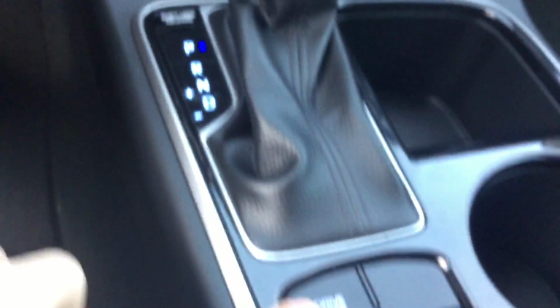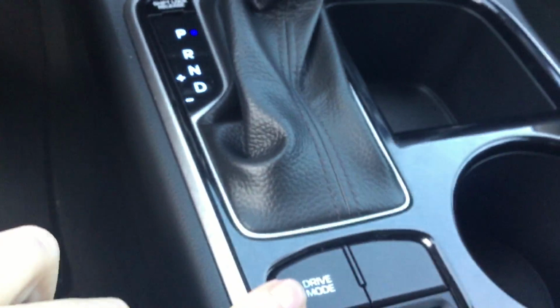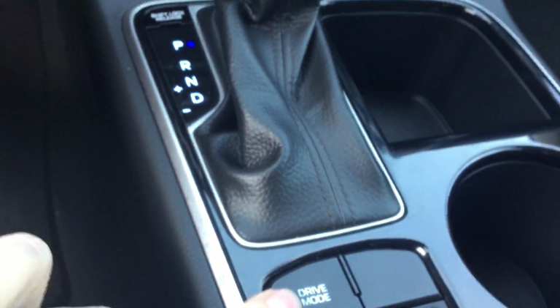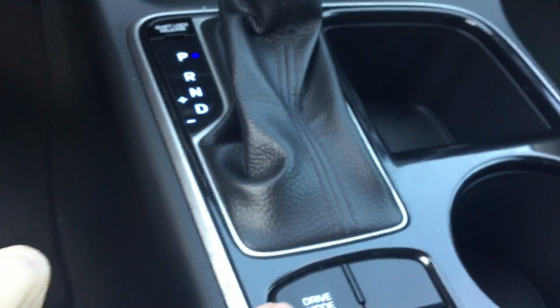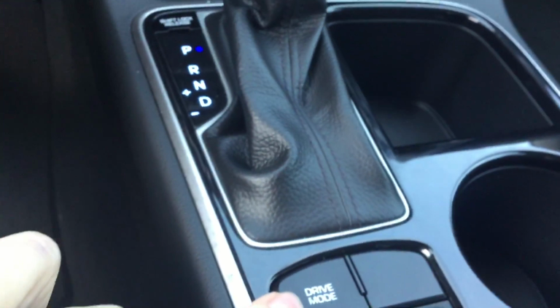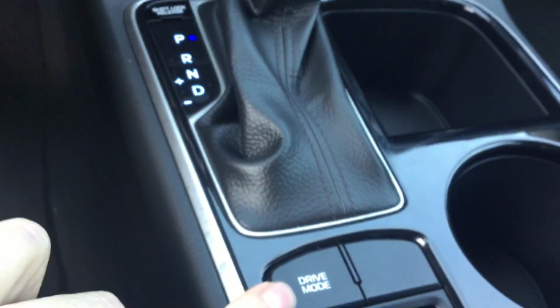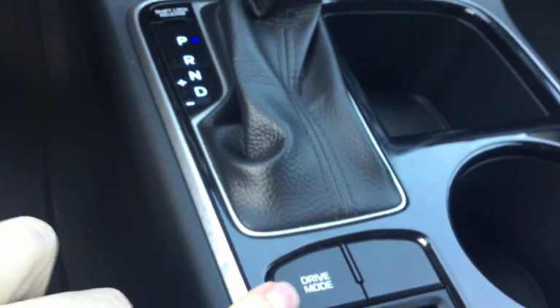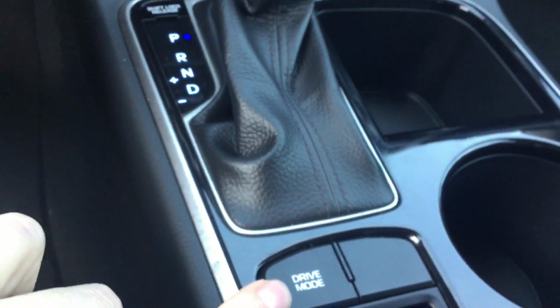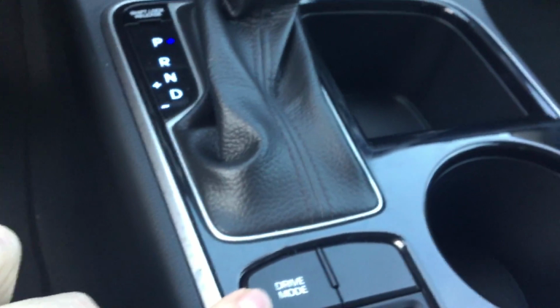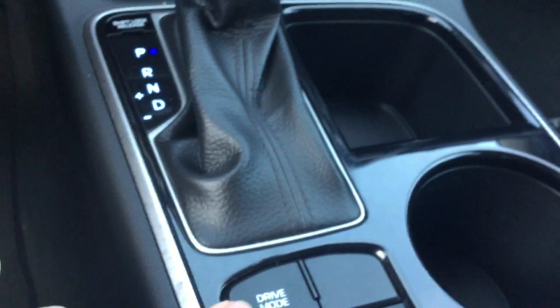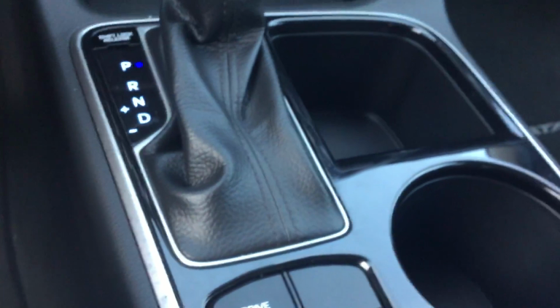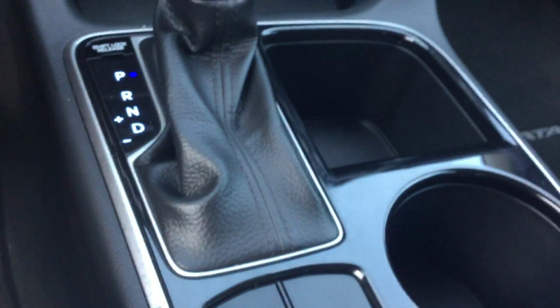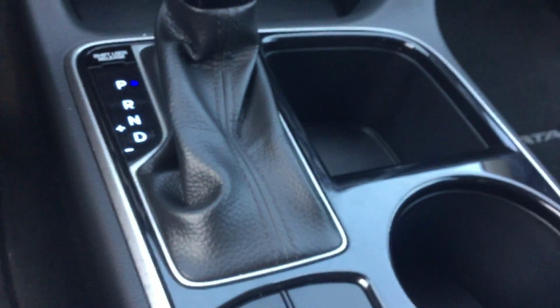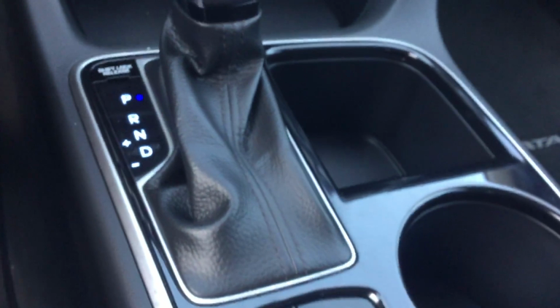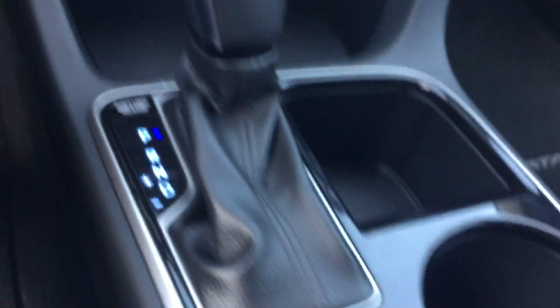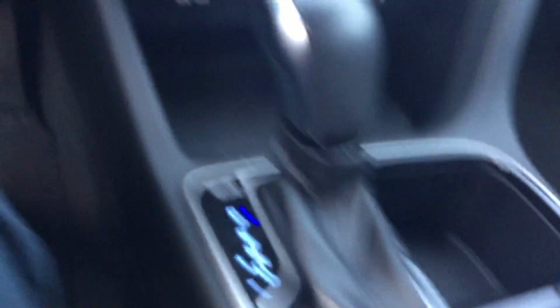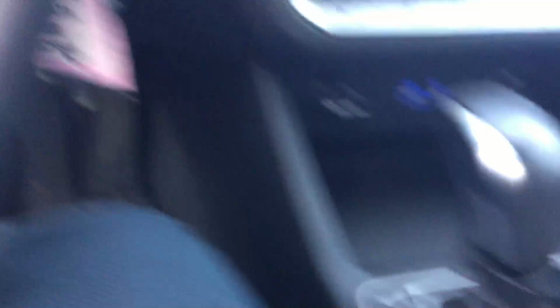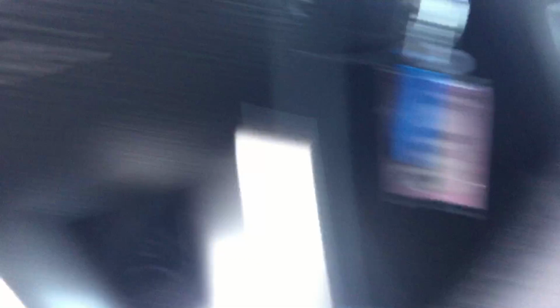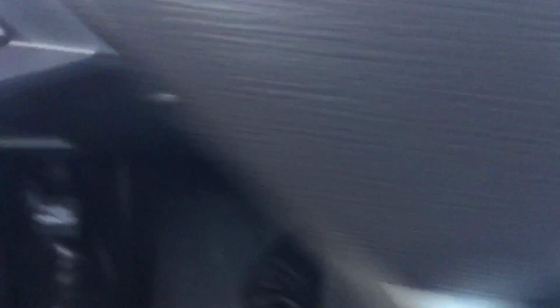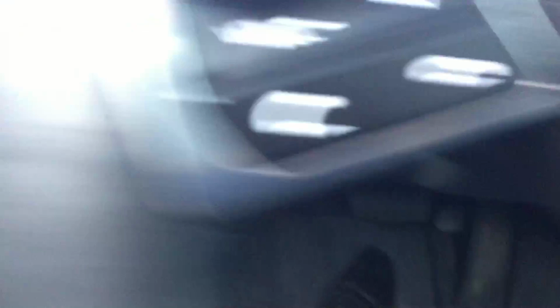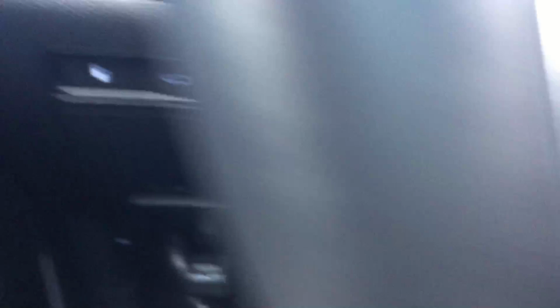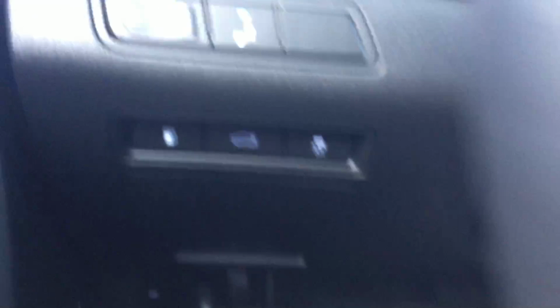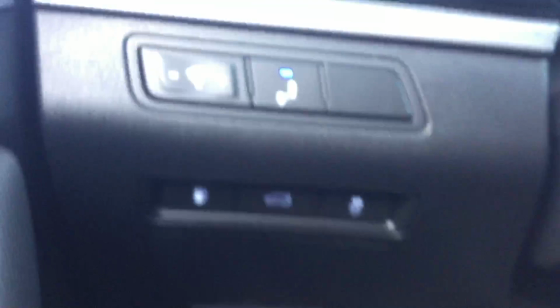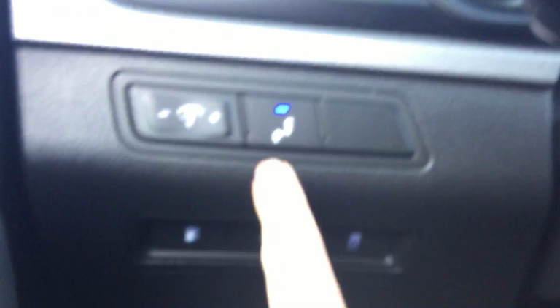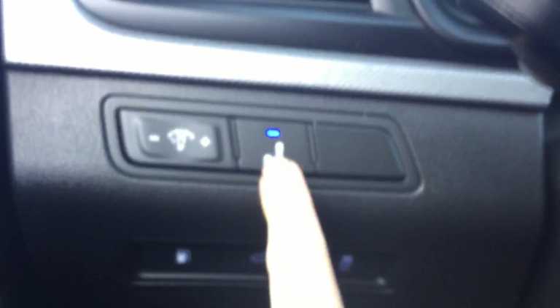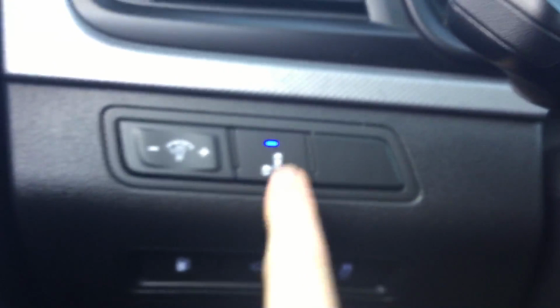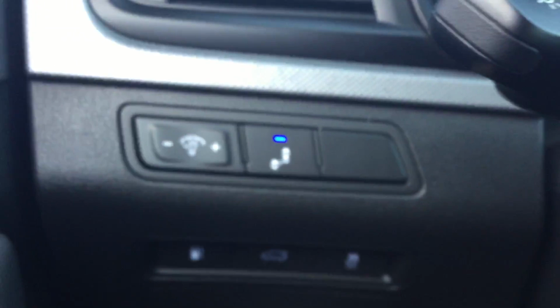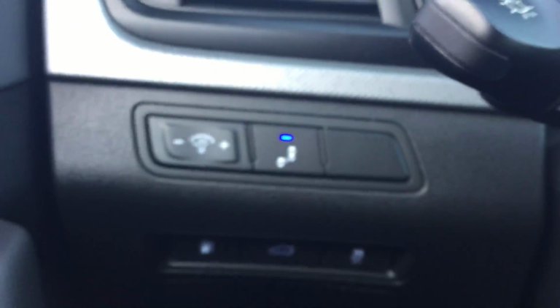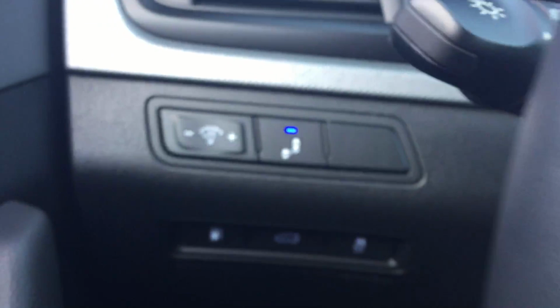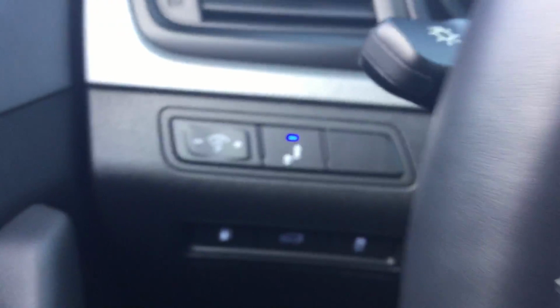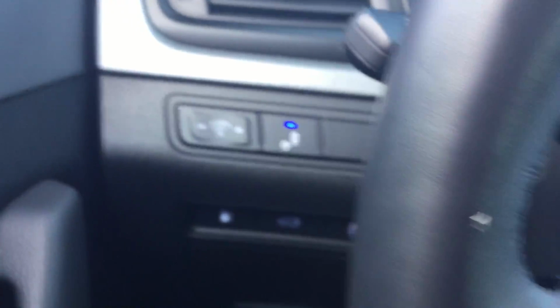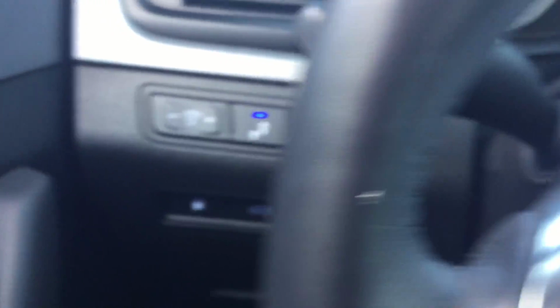Right over here you have USB and auxiliary. You also have a couple of different drive modes — an eco mode and a sport mode. On this side you have your blind spot monitoring.